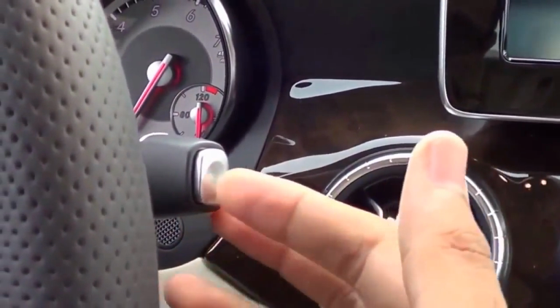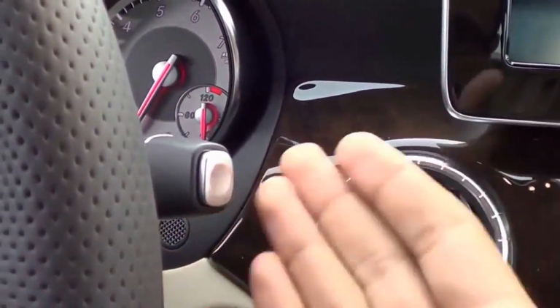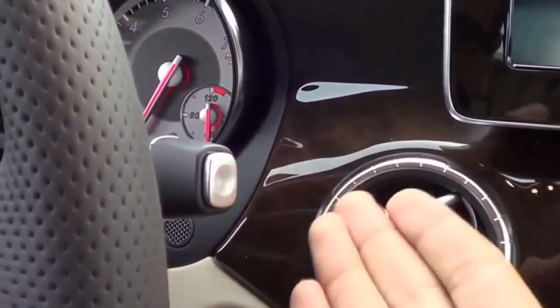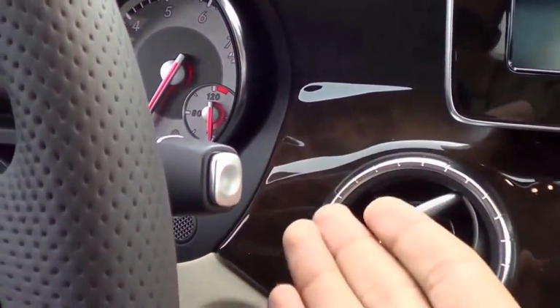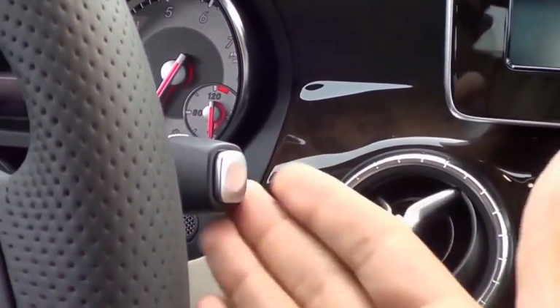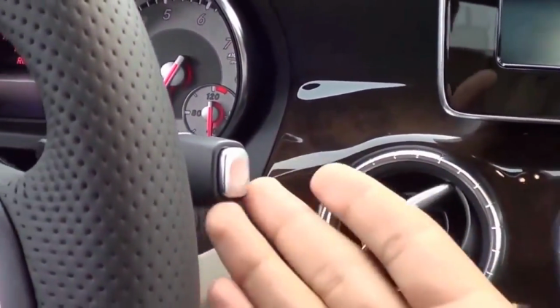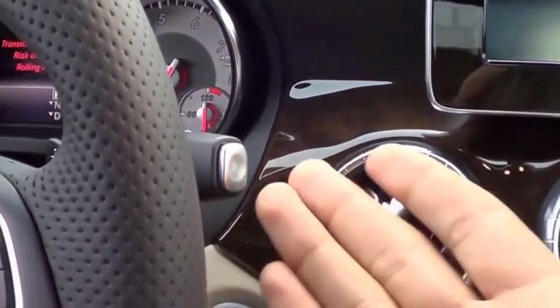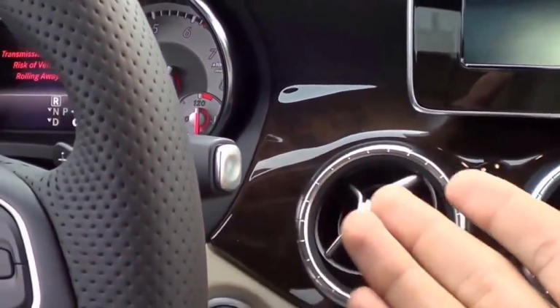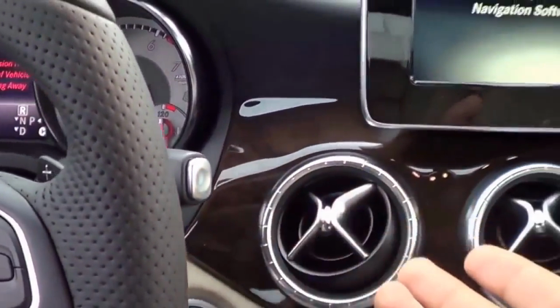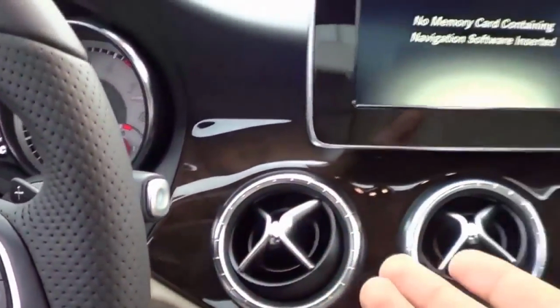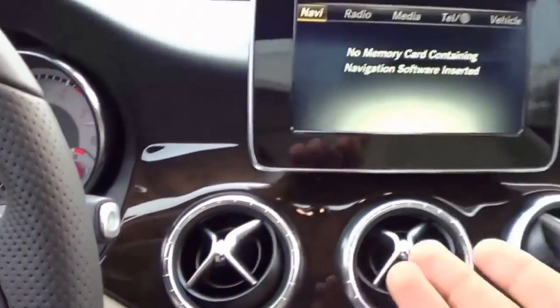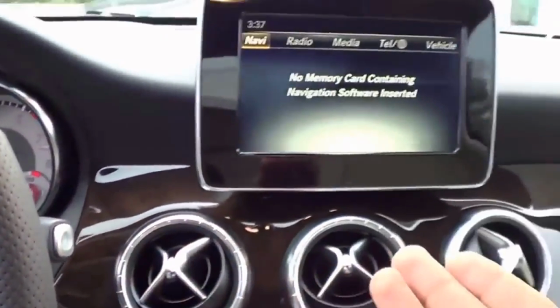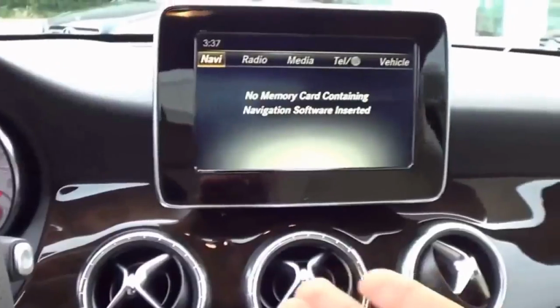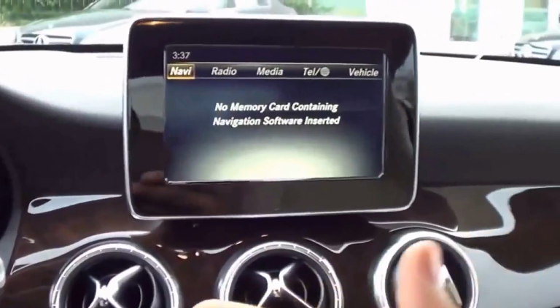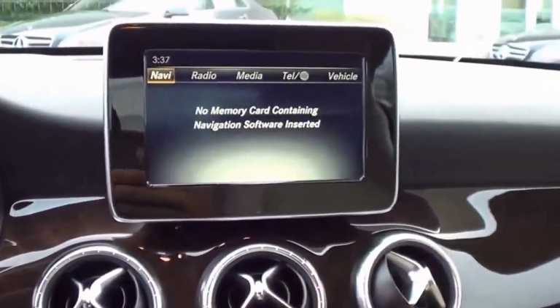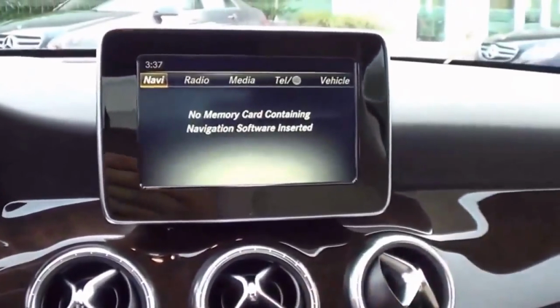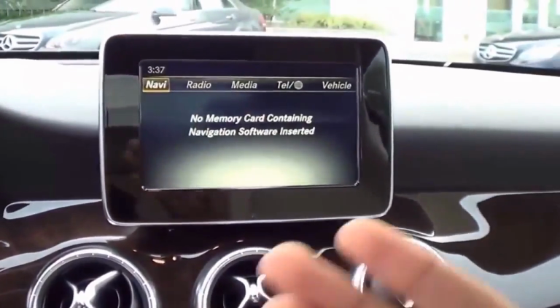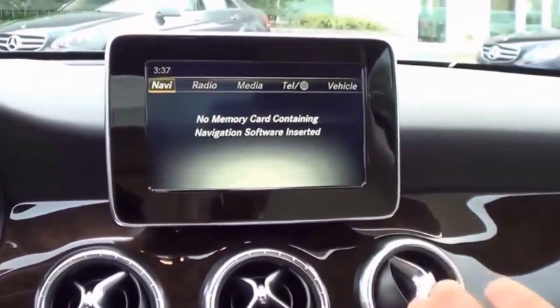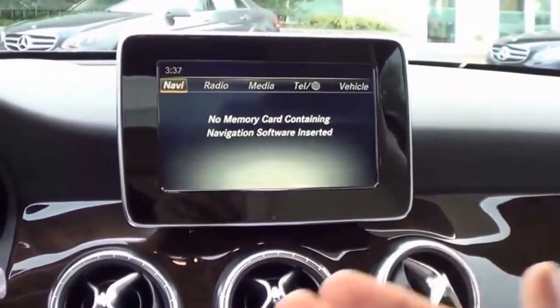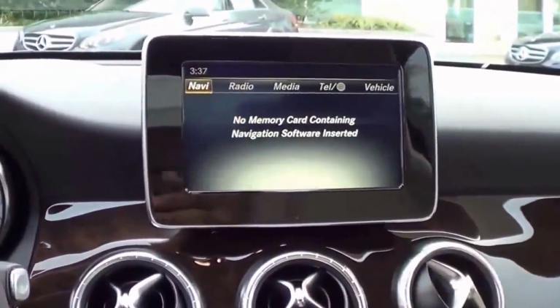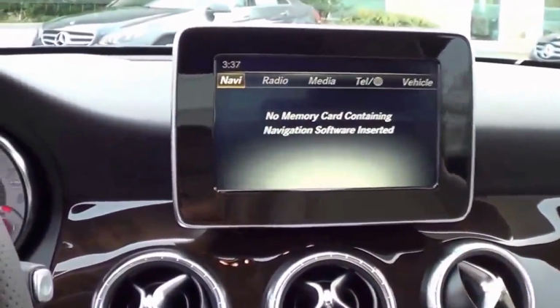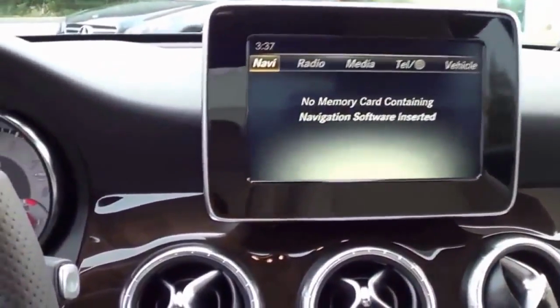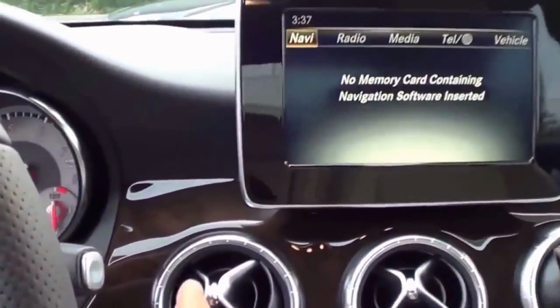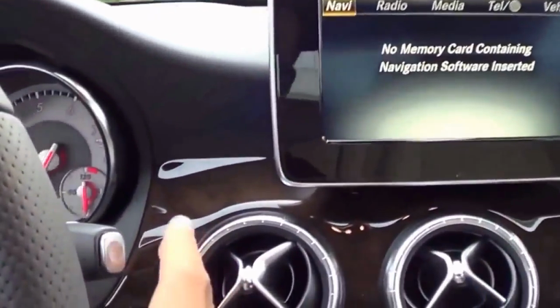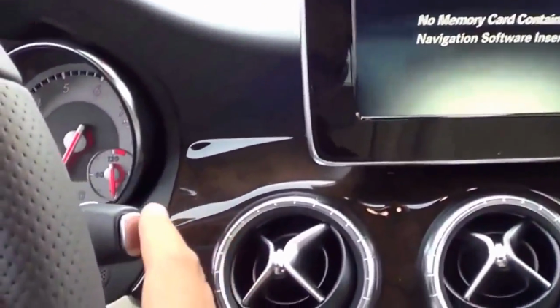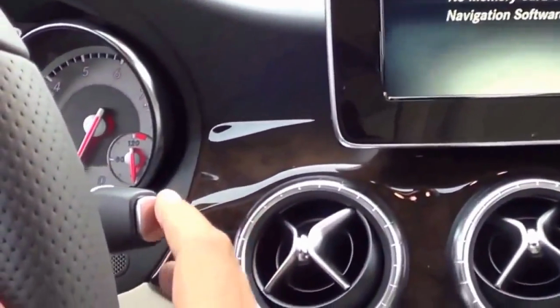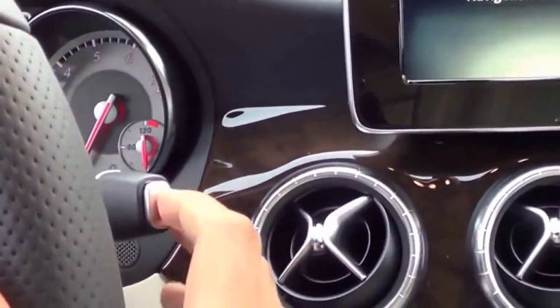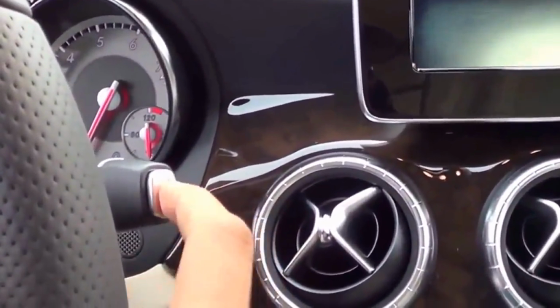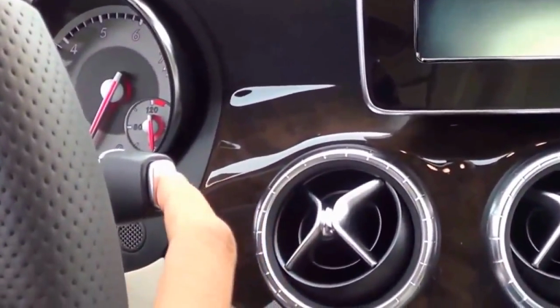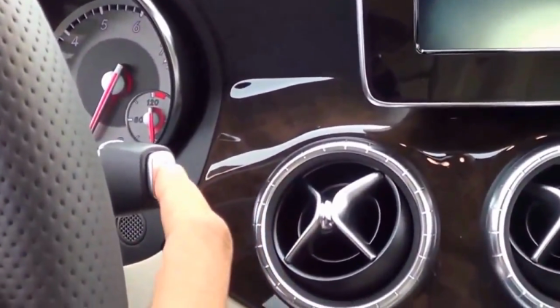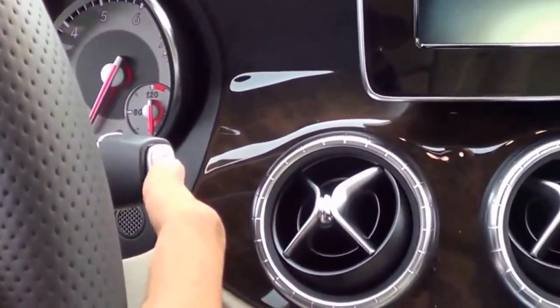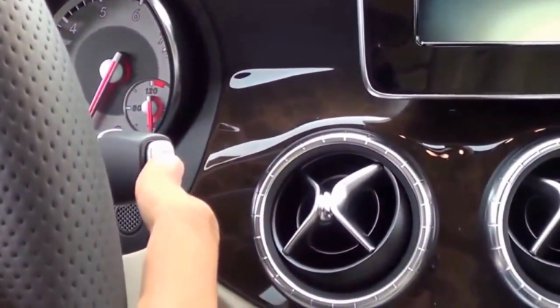There's no backup camera on the CLA here — that's actually an option. They make you option for everything on this vehicle.